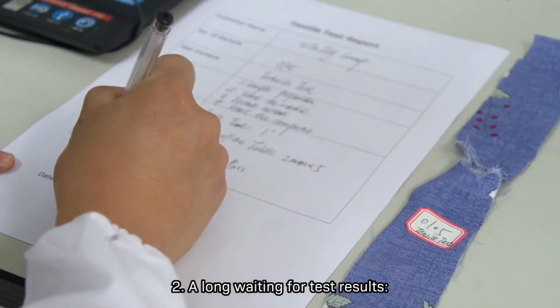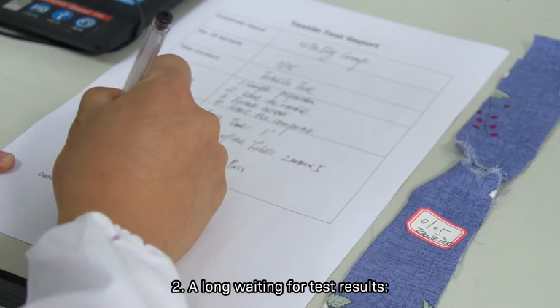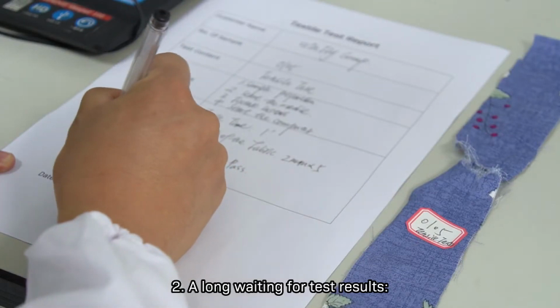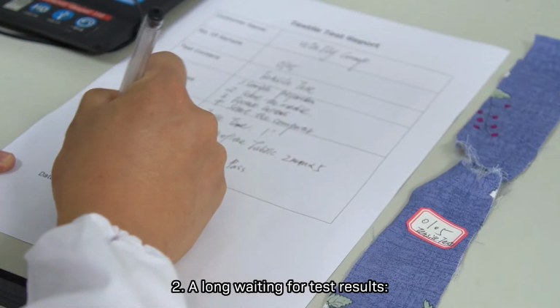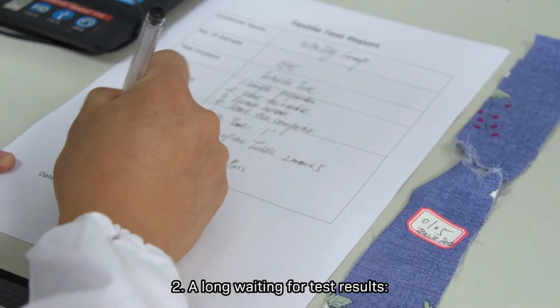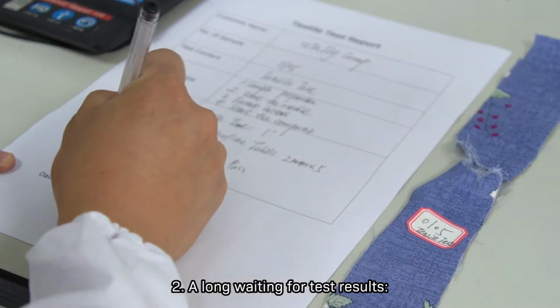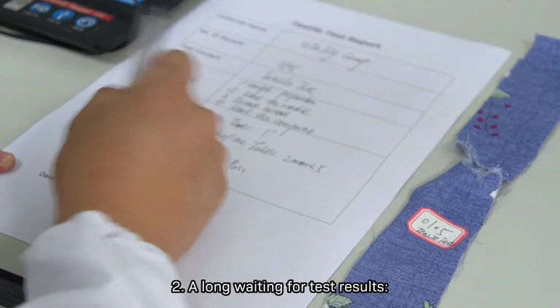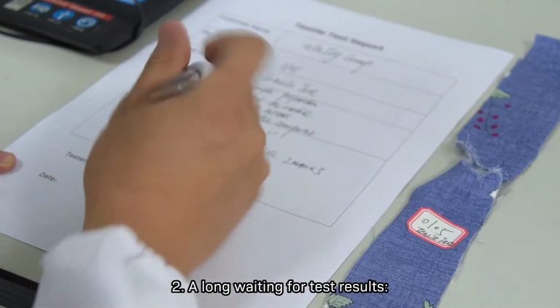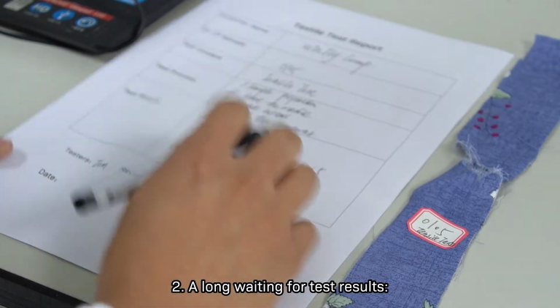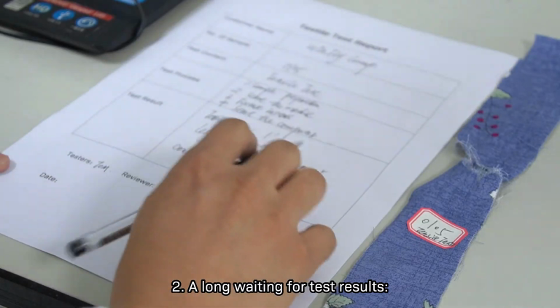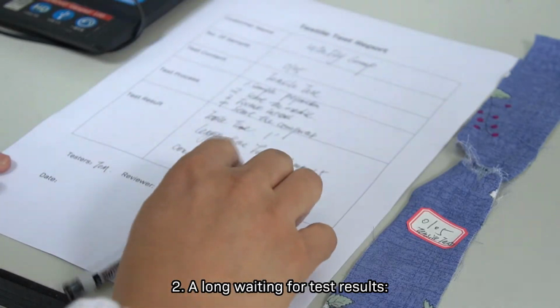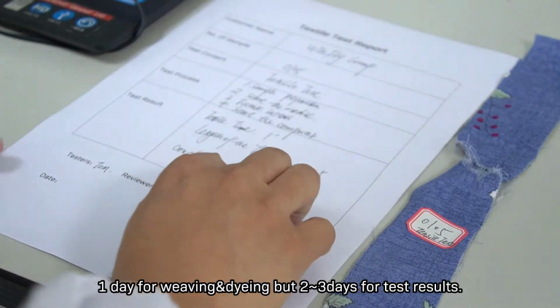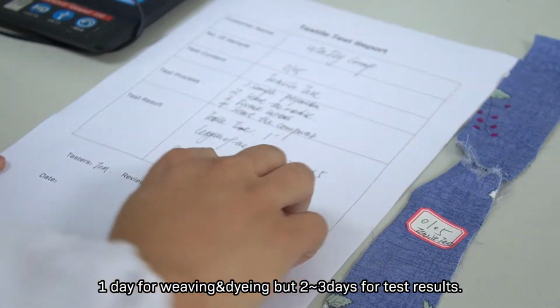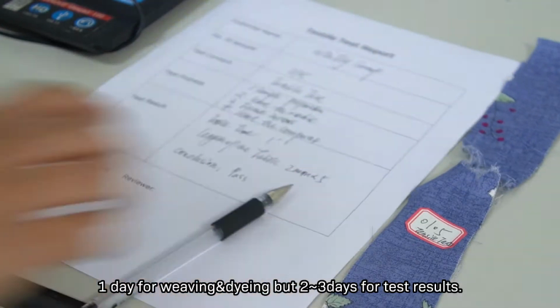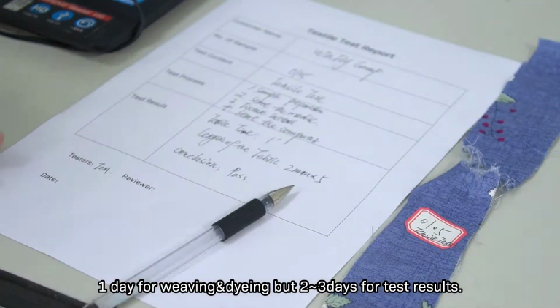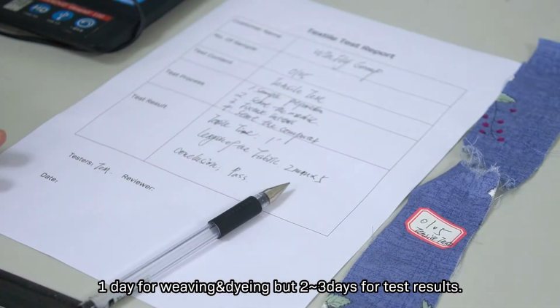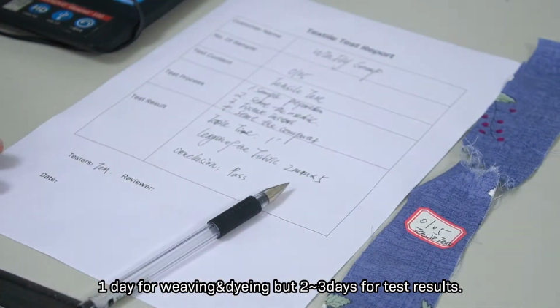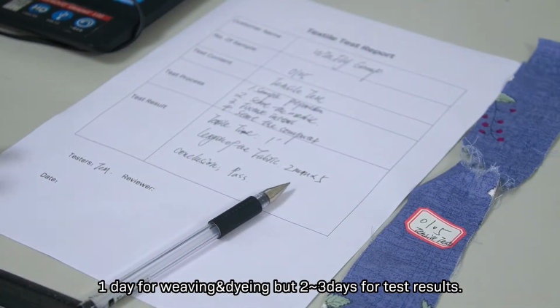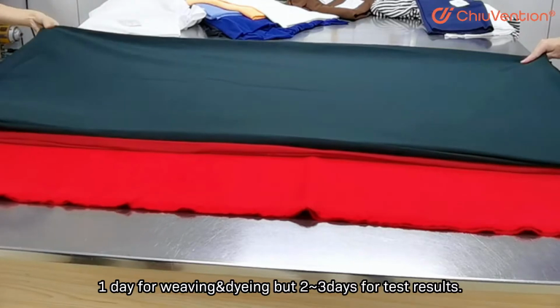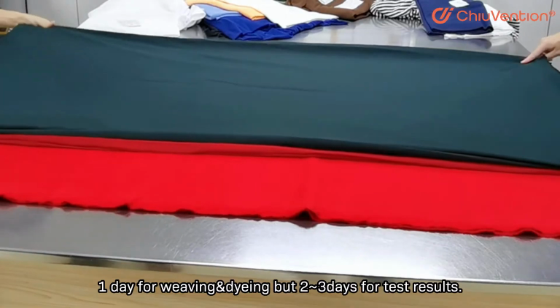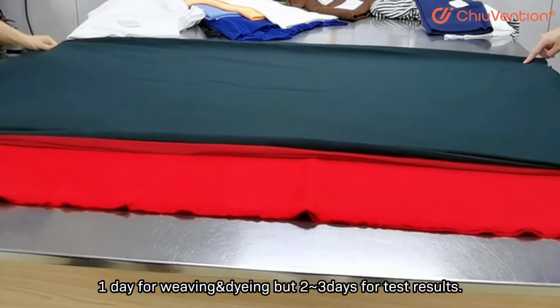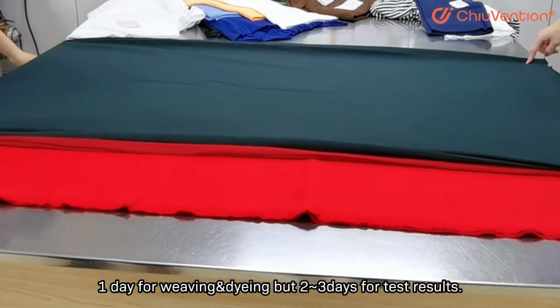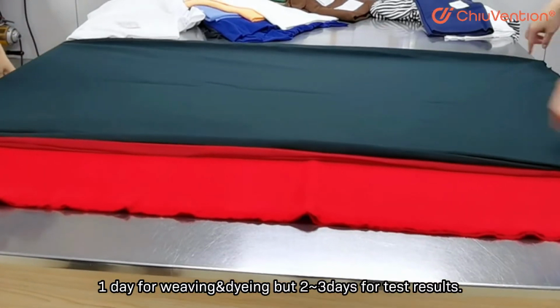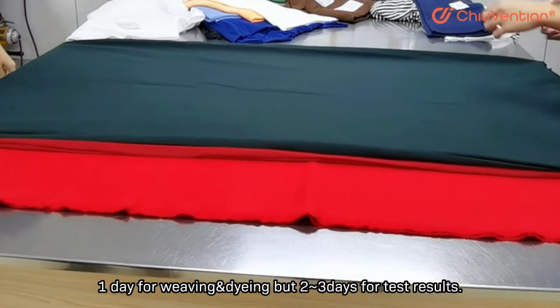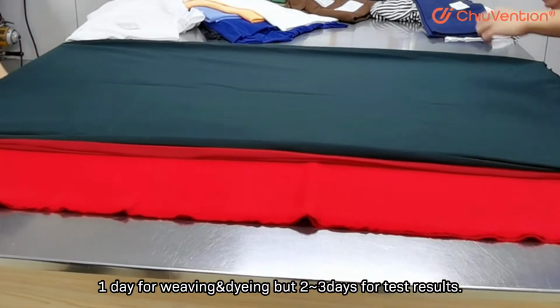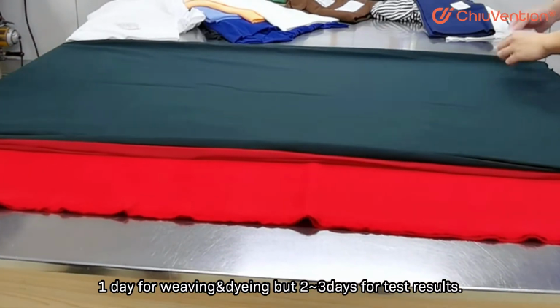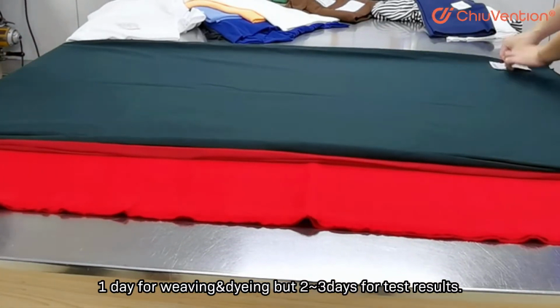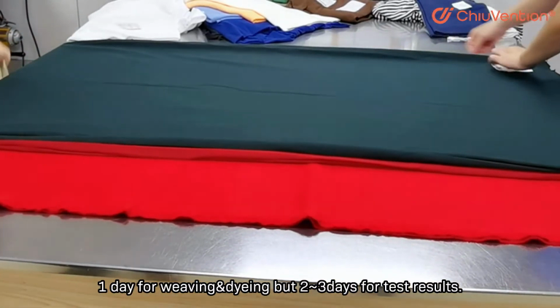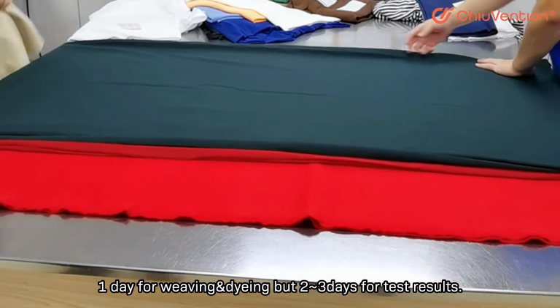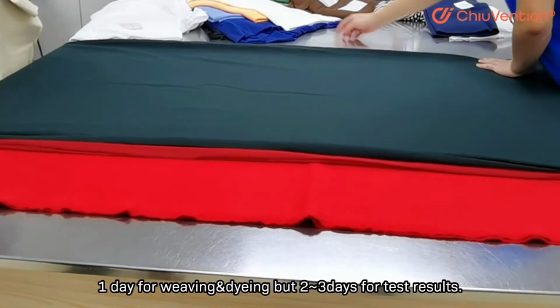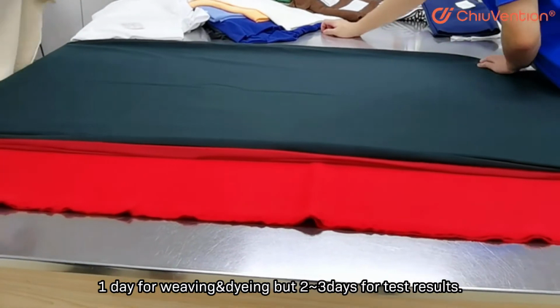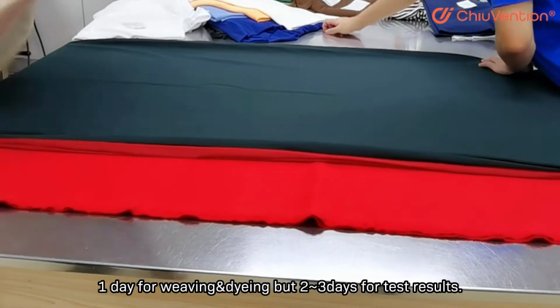Long waiting for test results: it takes 1 day for weaving and dyeing, but 2 or 3 days for test results.